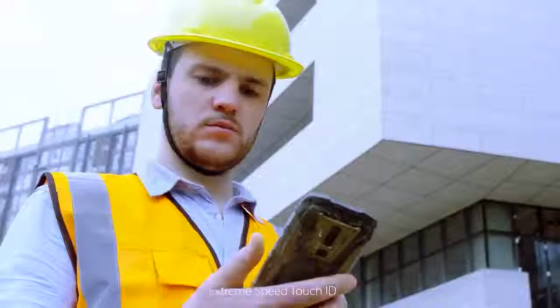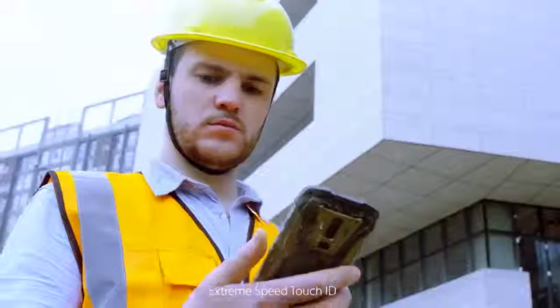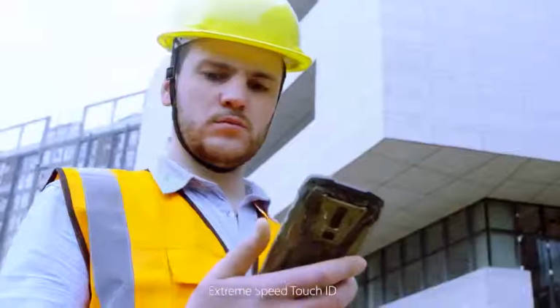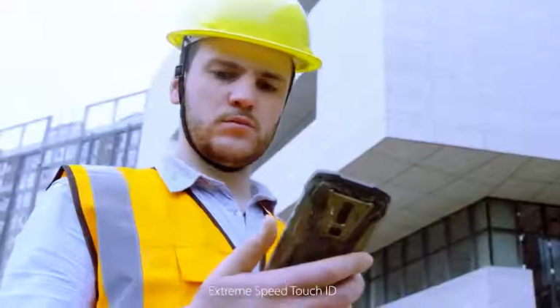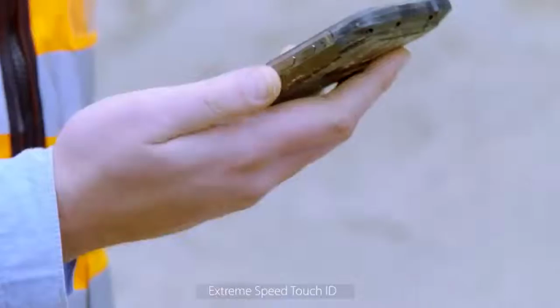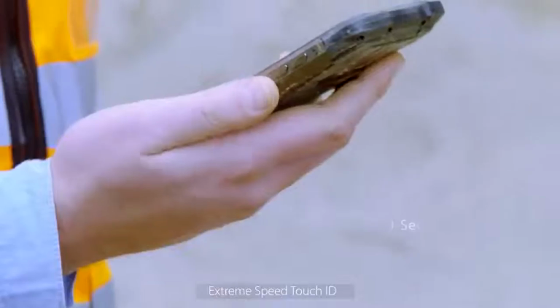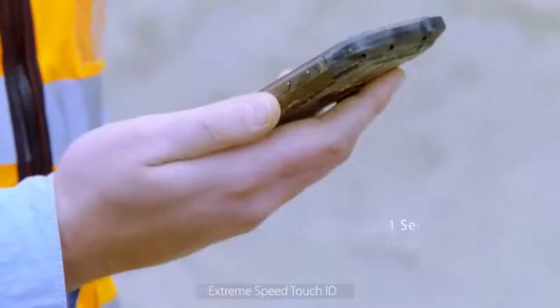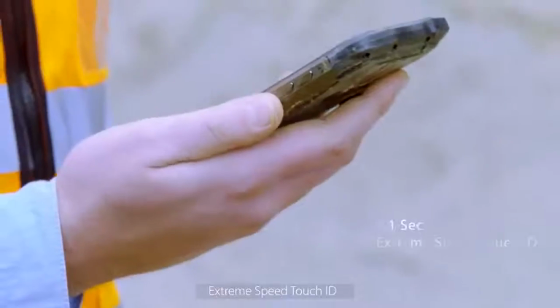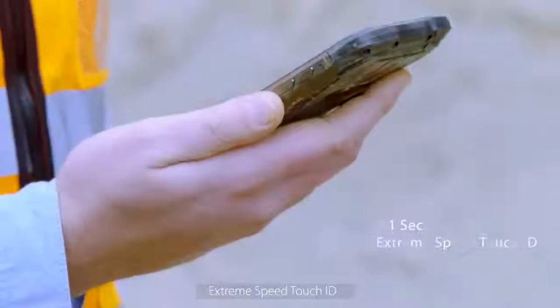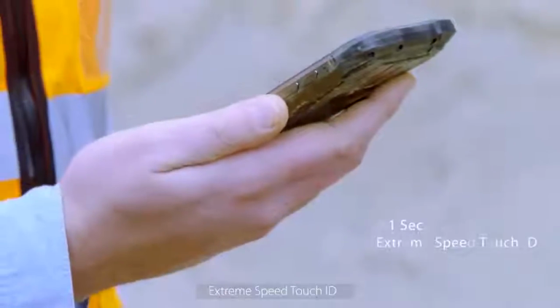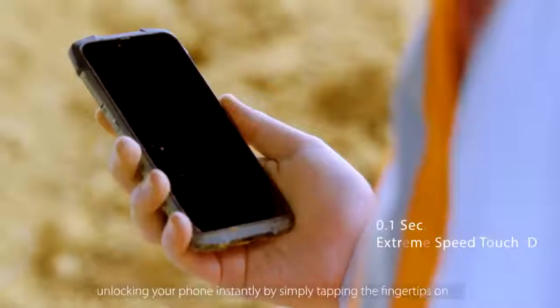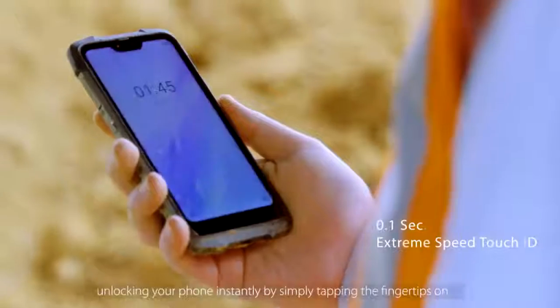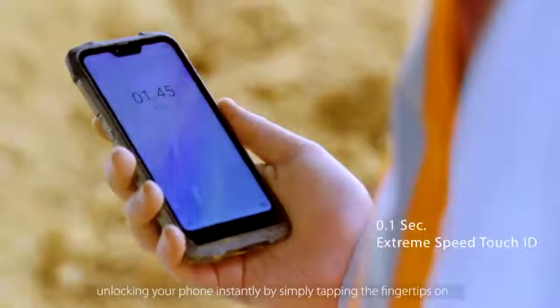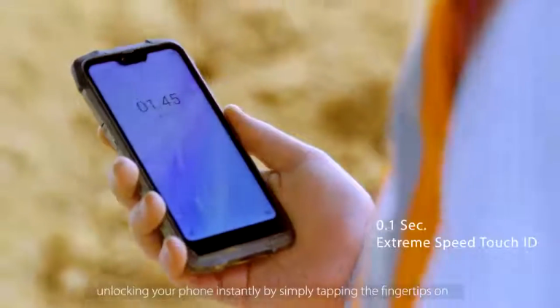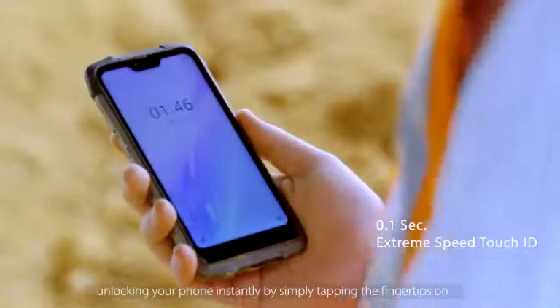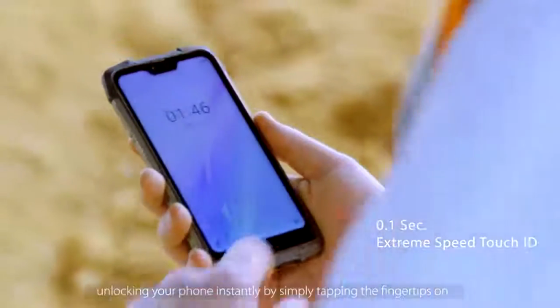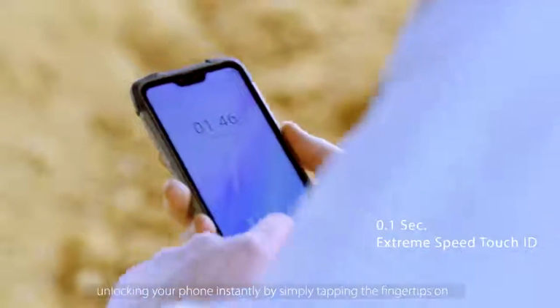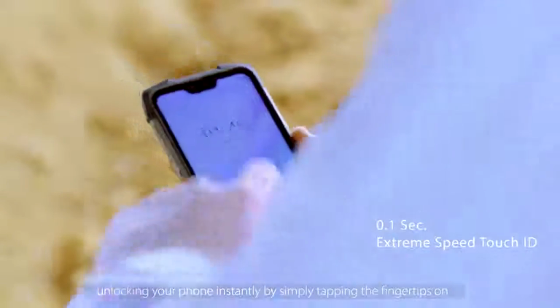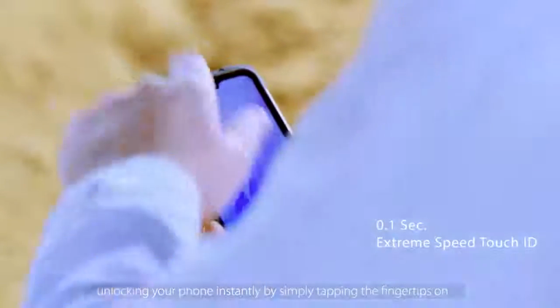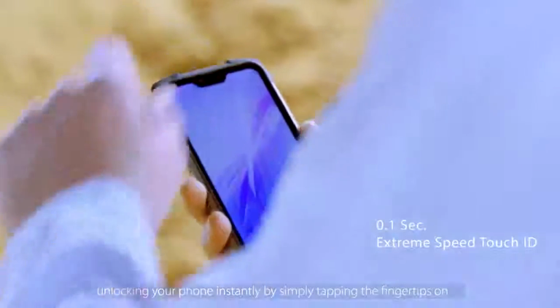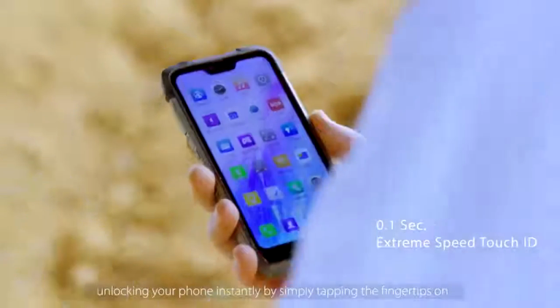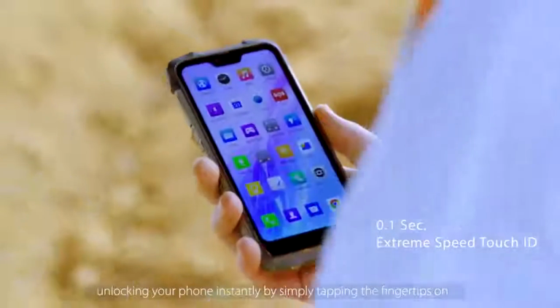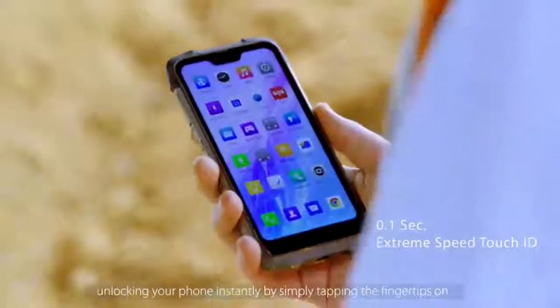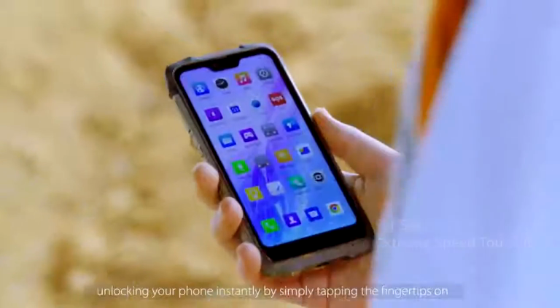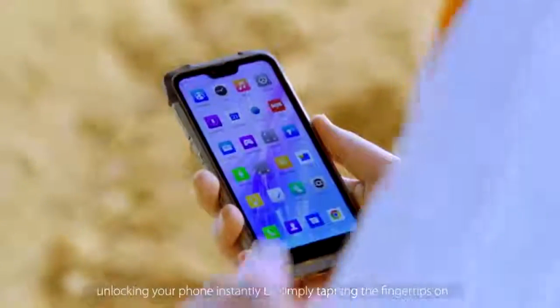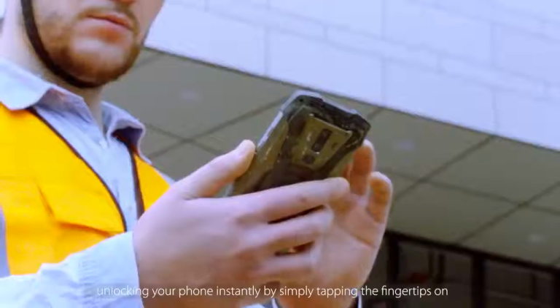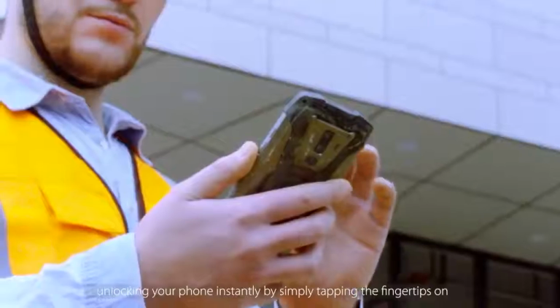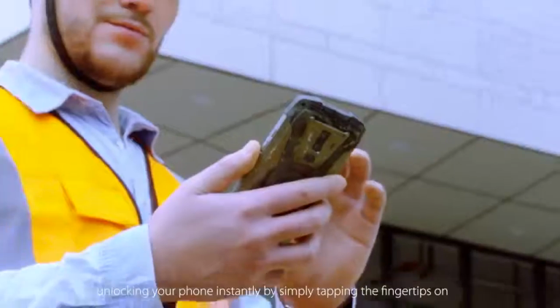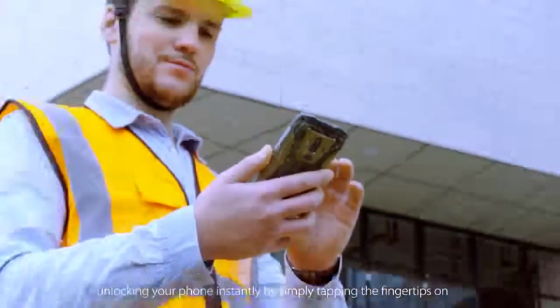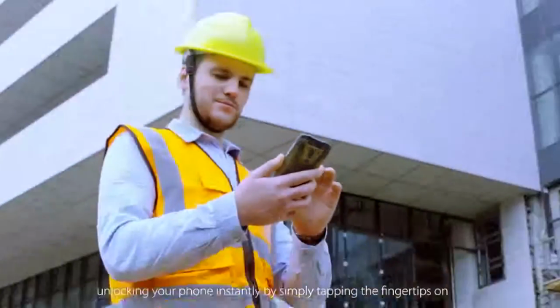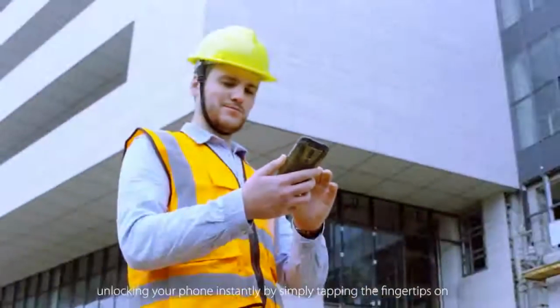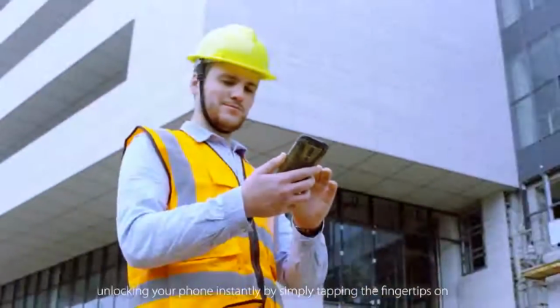Extreme Speed Touch ID. Unlock your phone instantly by simply tapping your fingertip on the sensor.